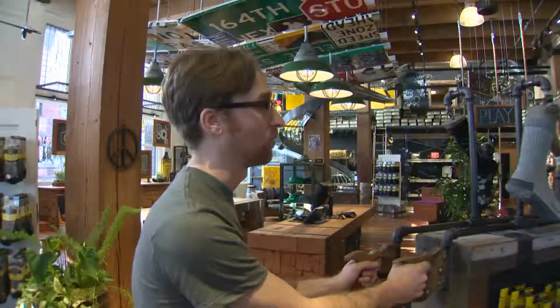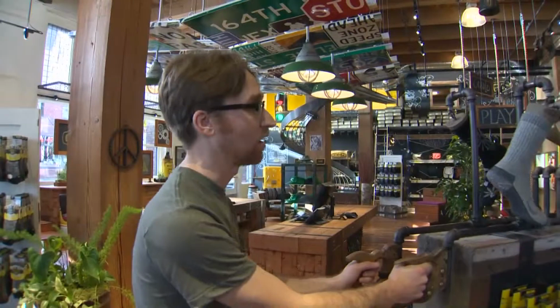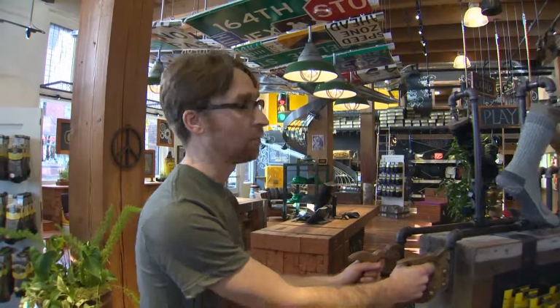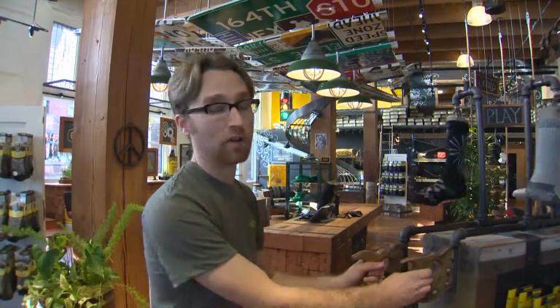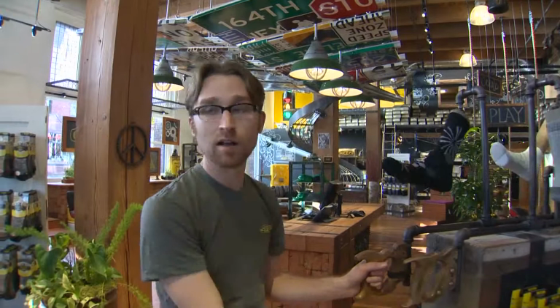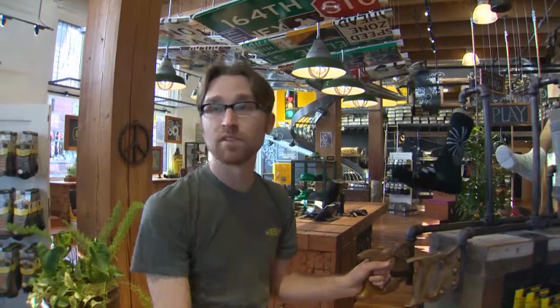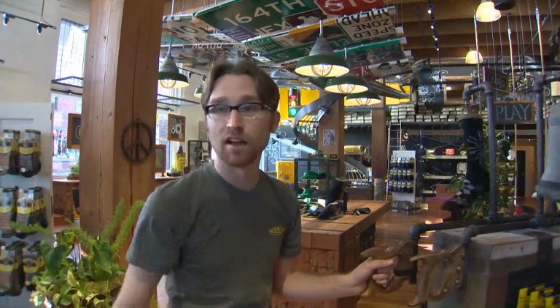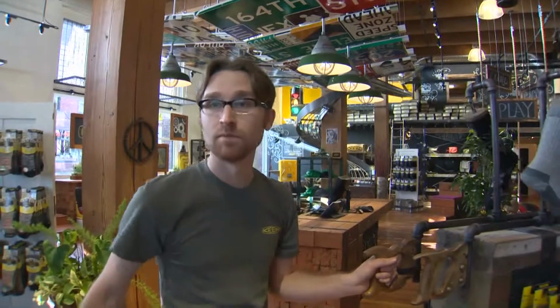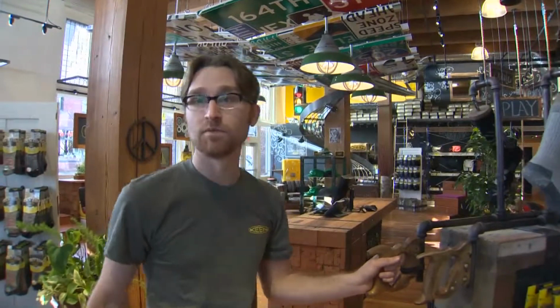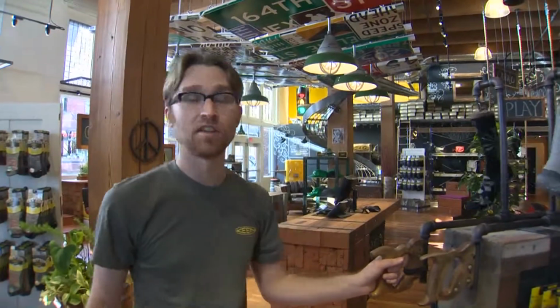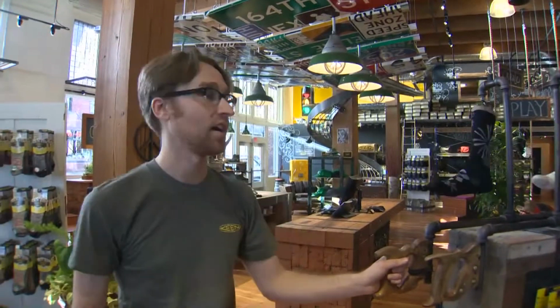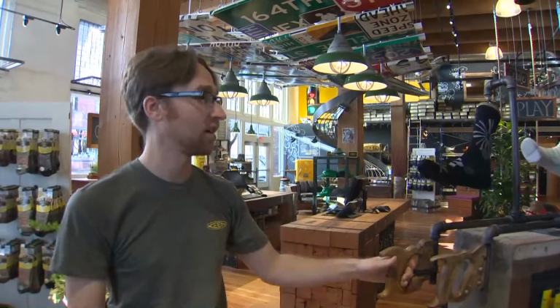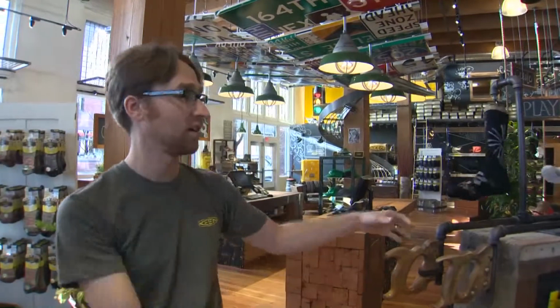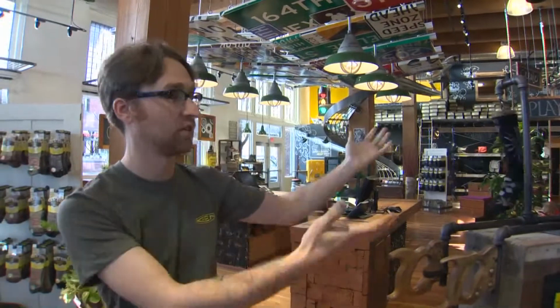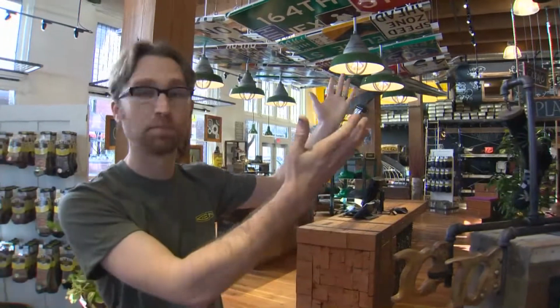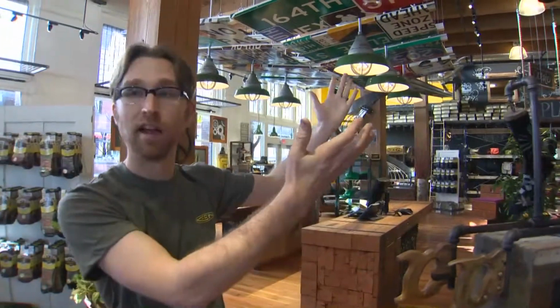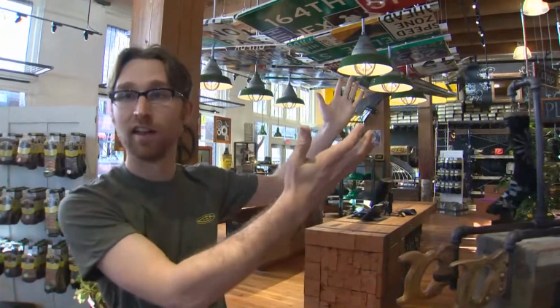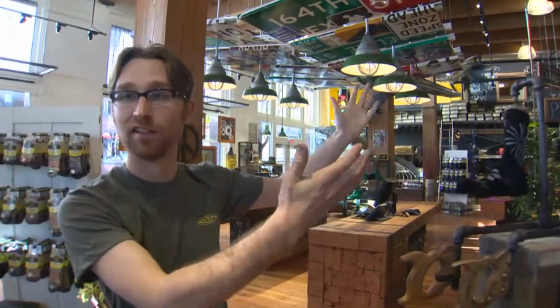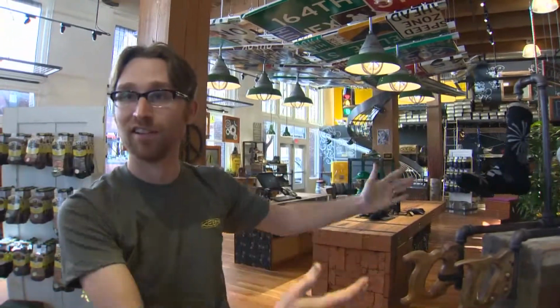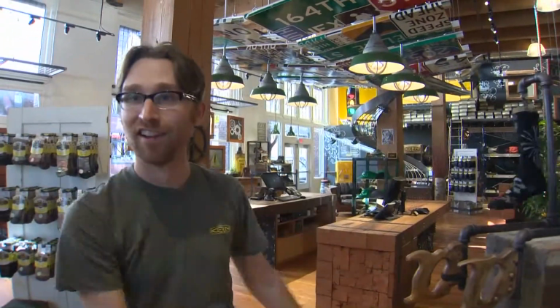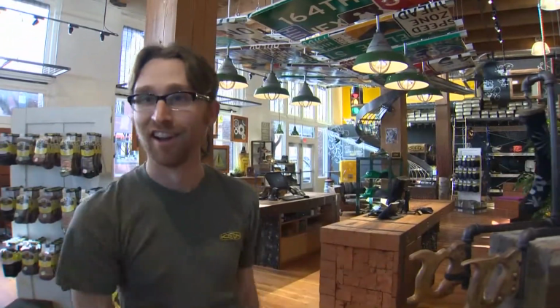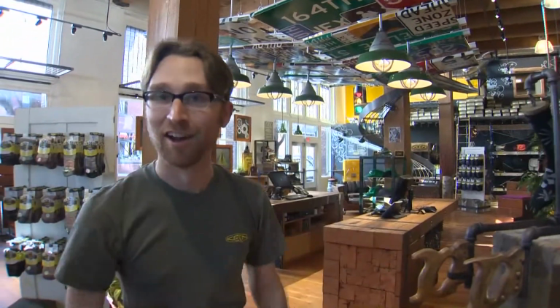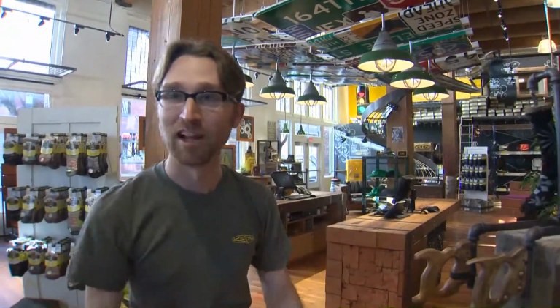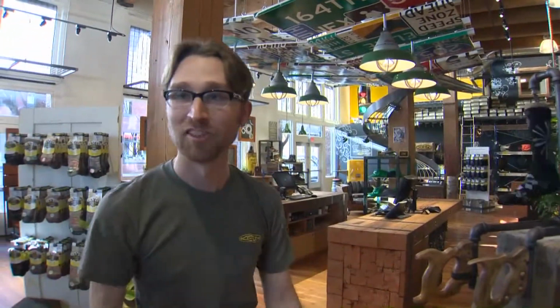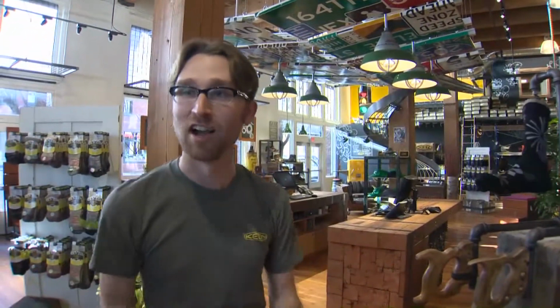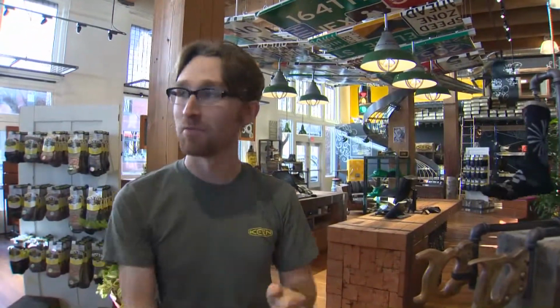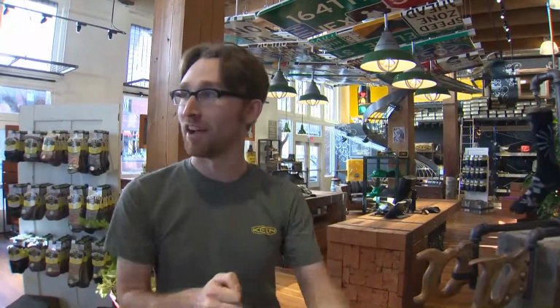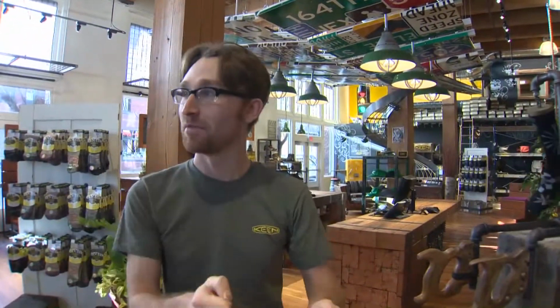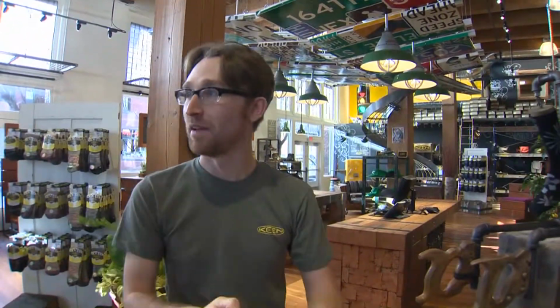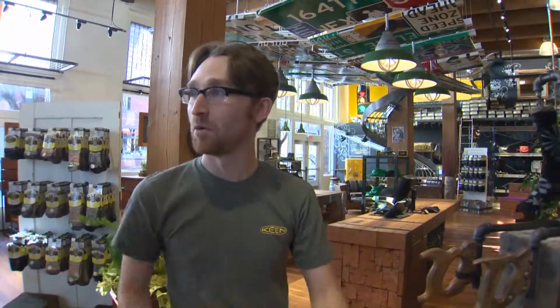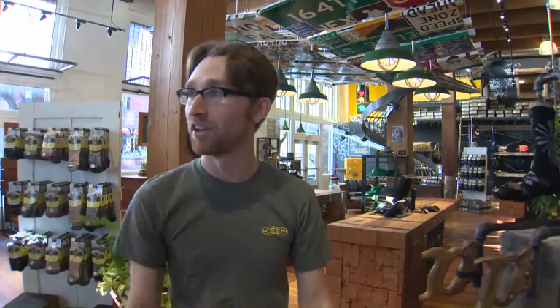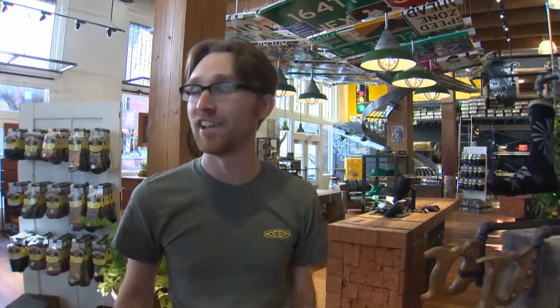We call them the rock'em sock'em sock display — kind of like the rock'em sock'em game from when we're kids.